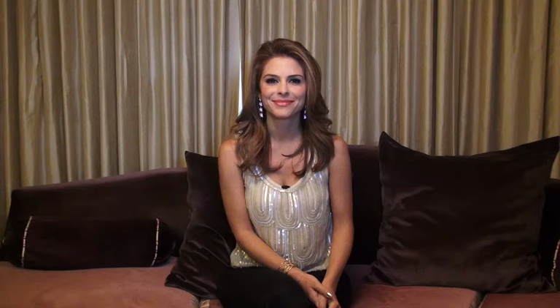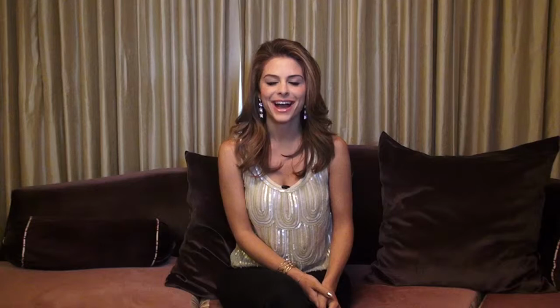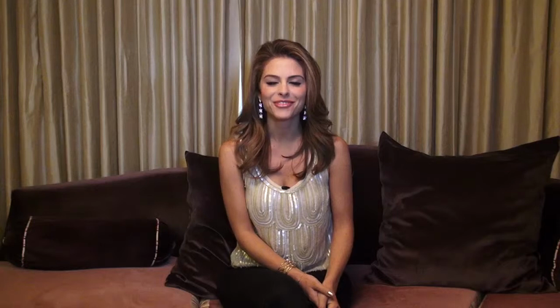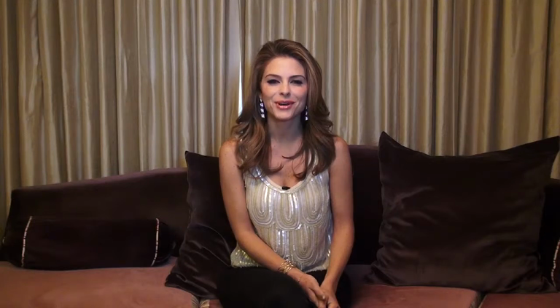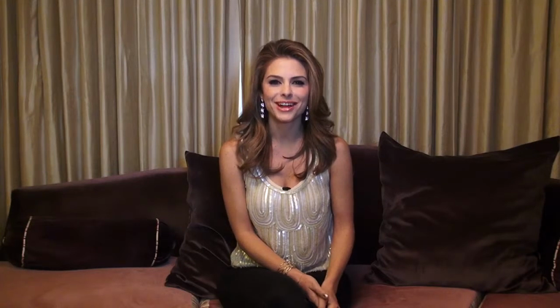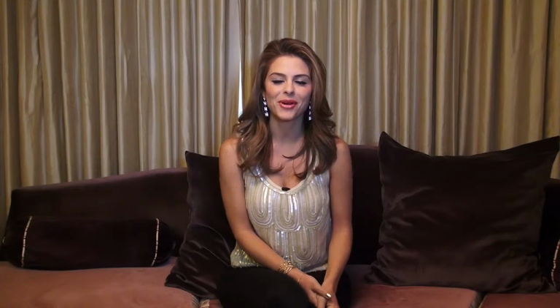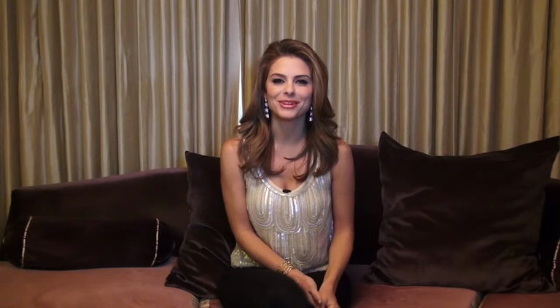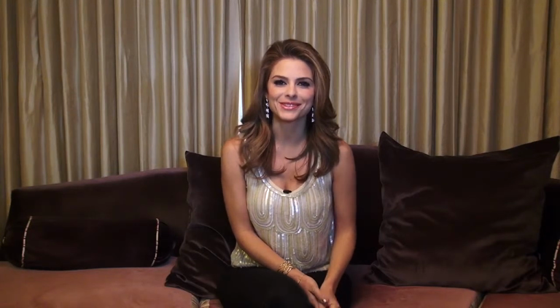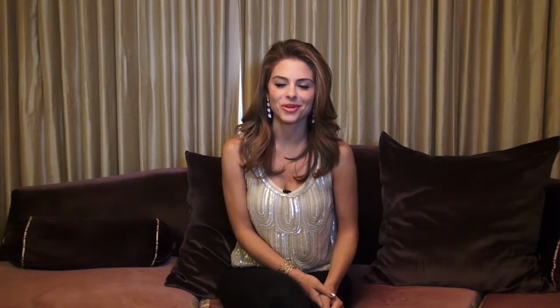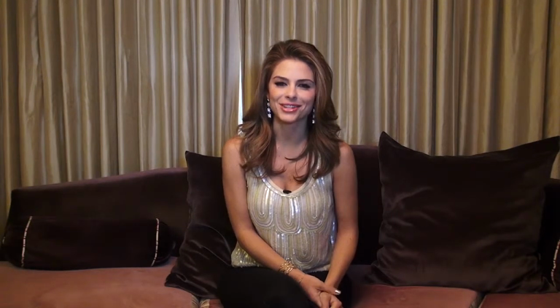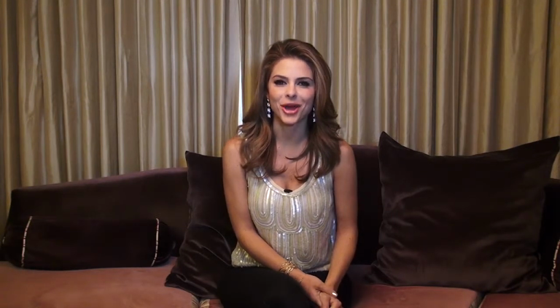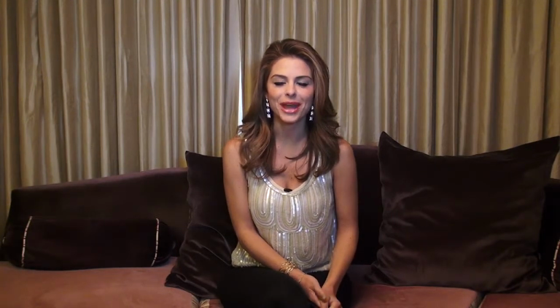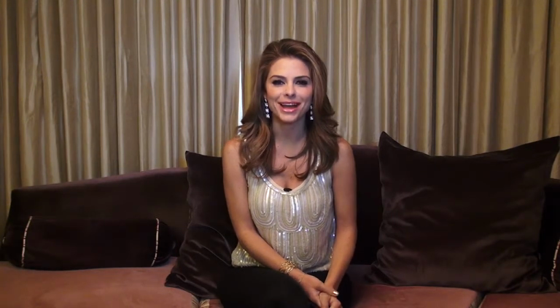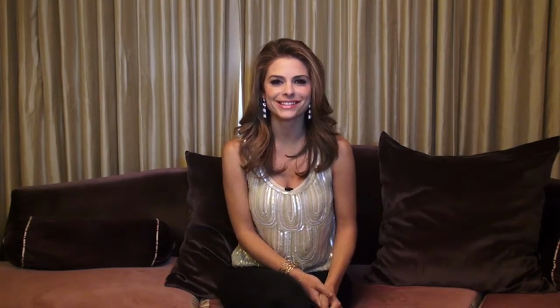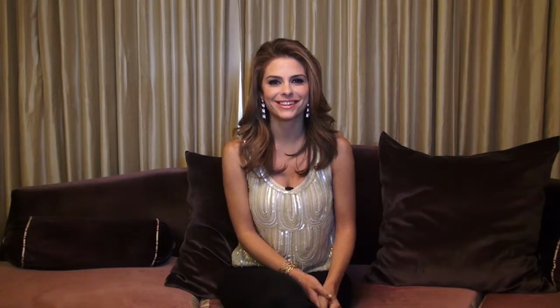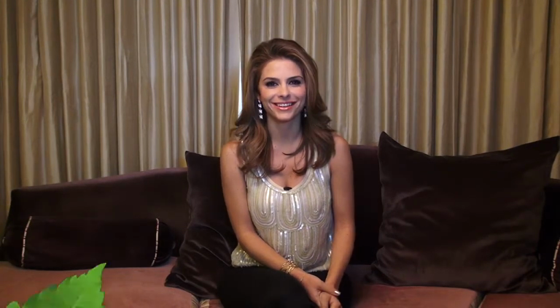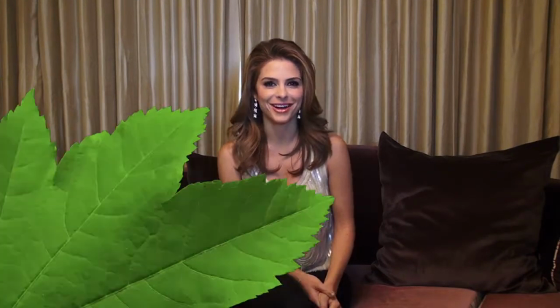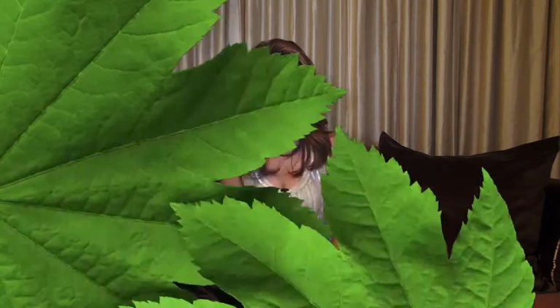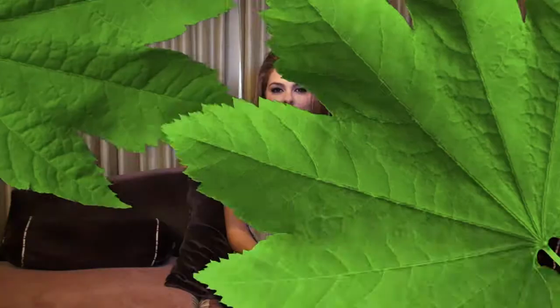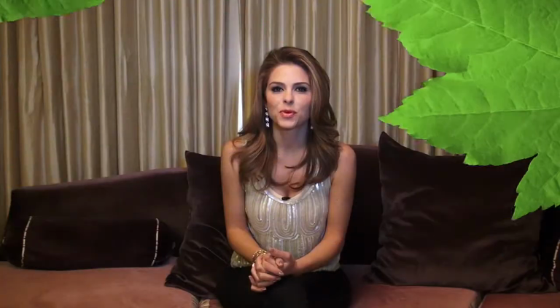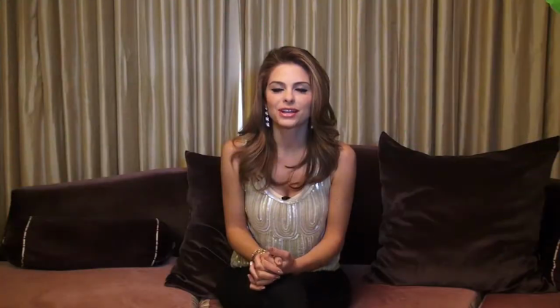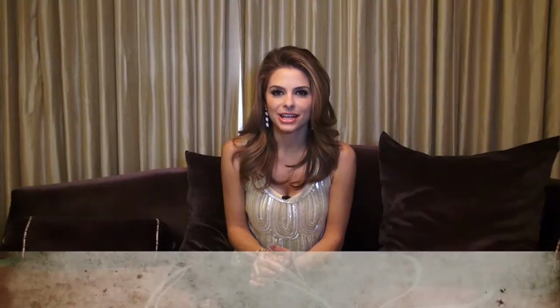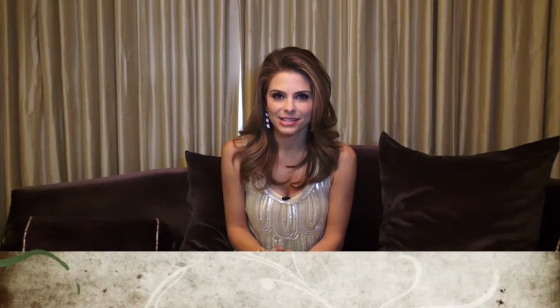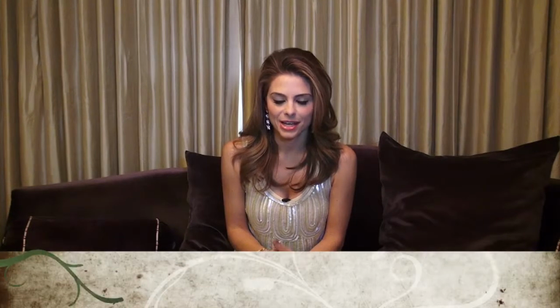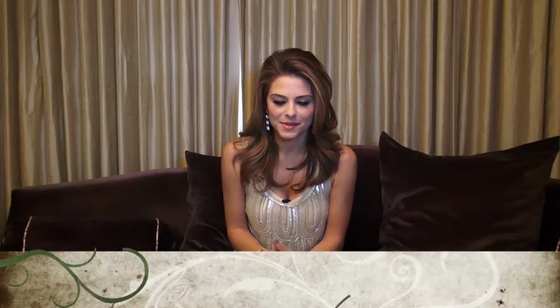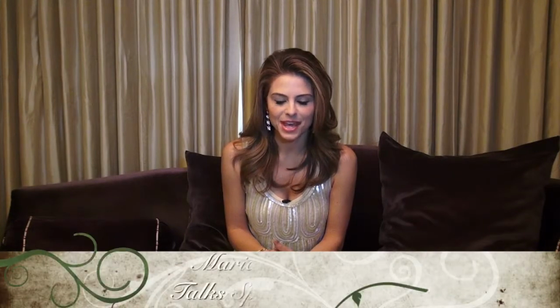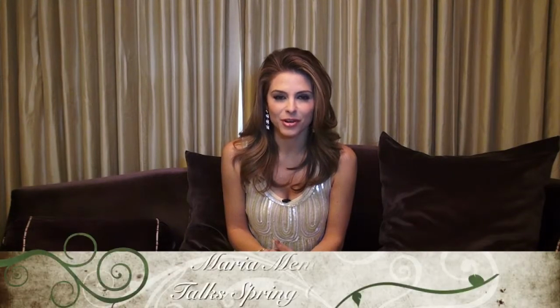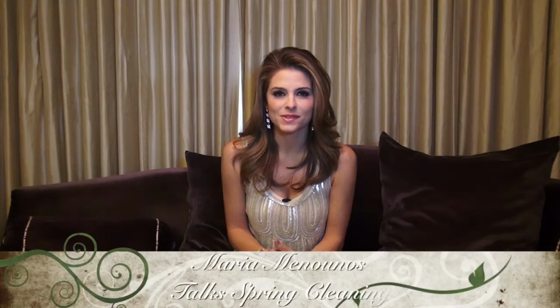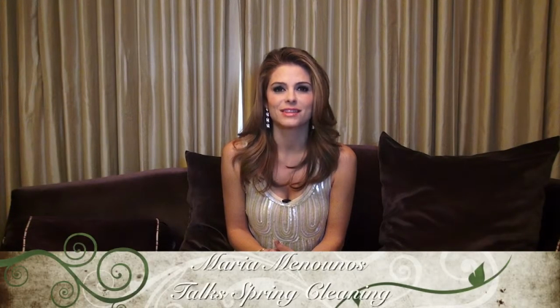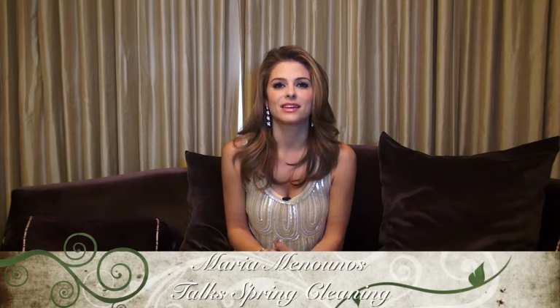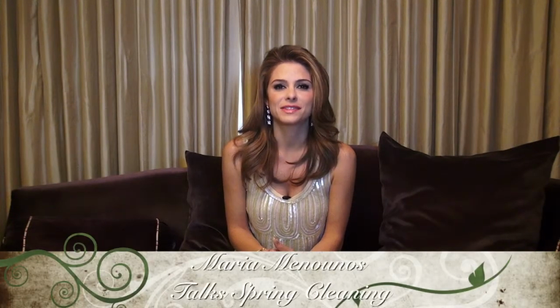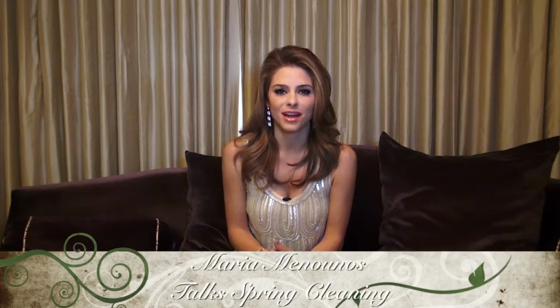Hi everyone, I'm Maria Menounos and you're watching OKMagazine.com. Spring cleaning tips, the Every Girl's Guide to Lifestyle.